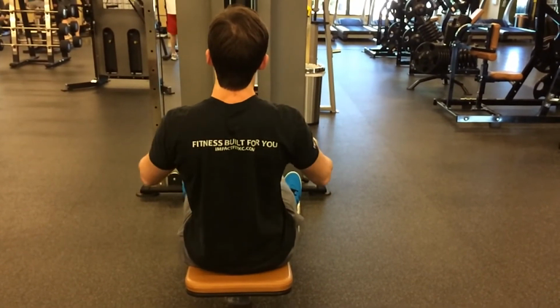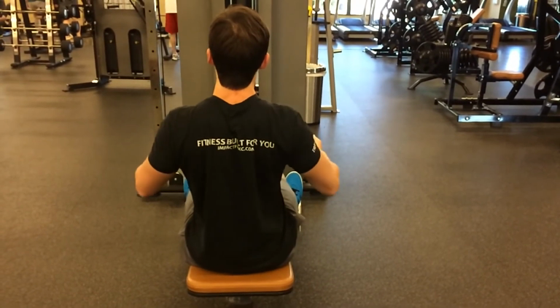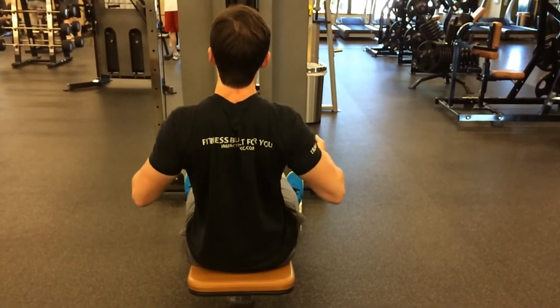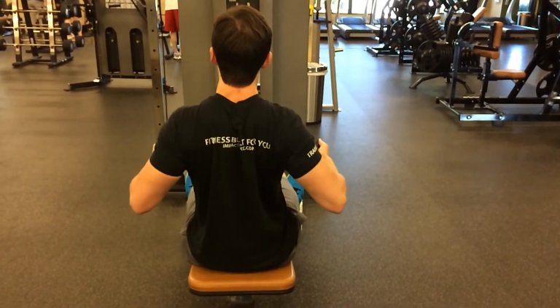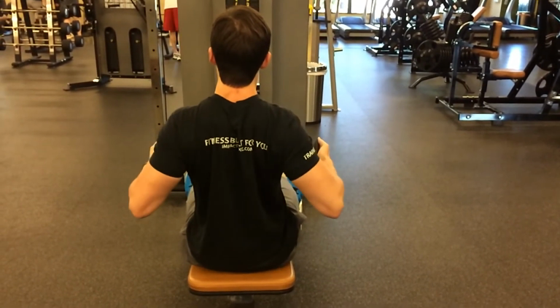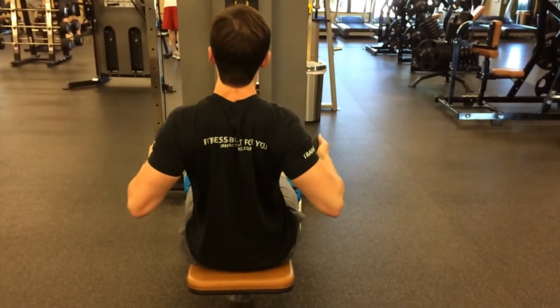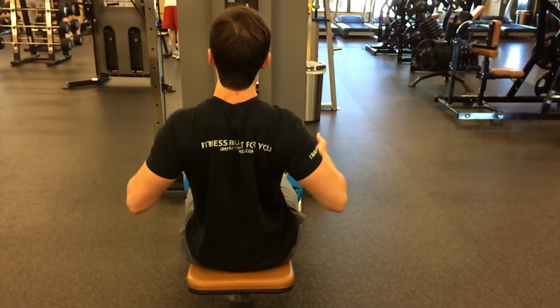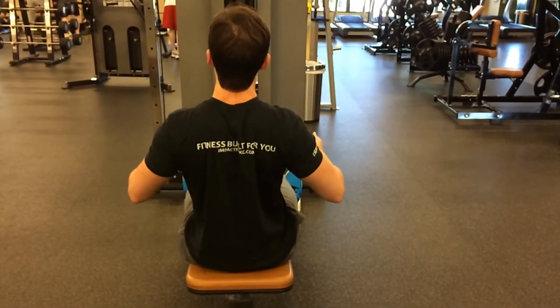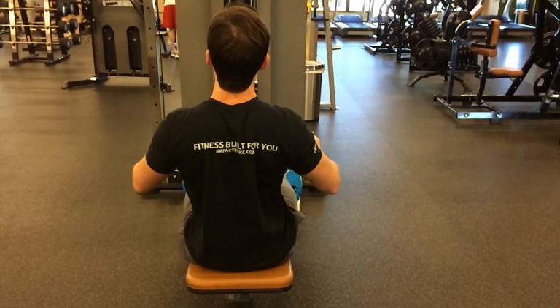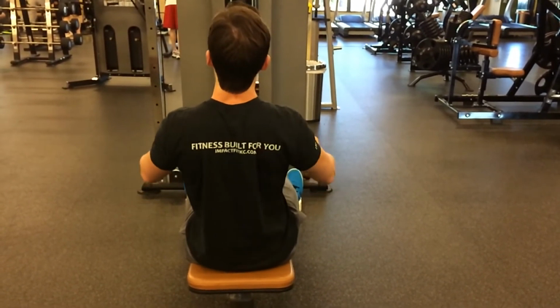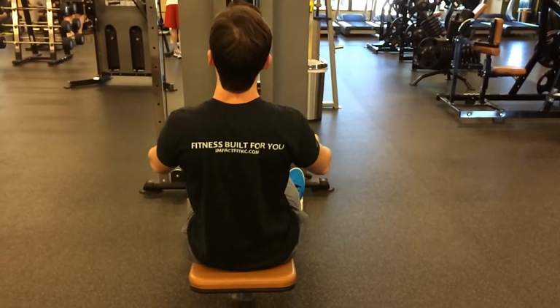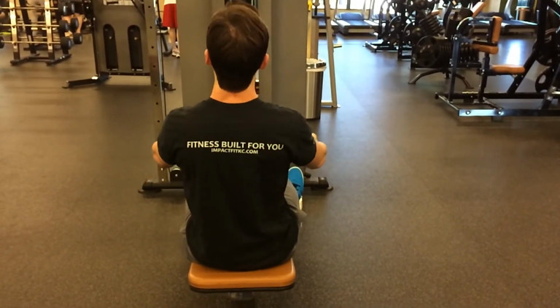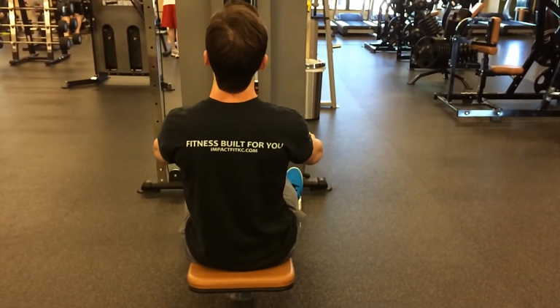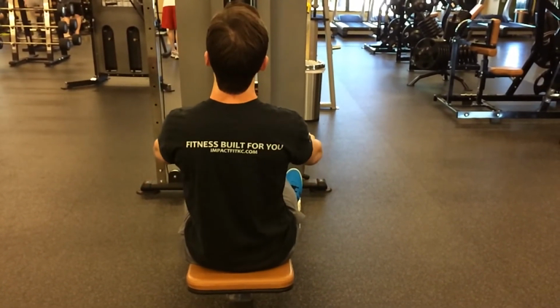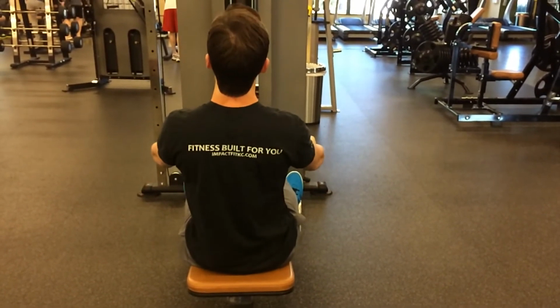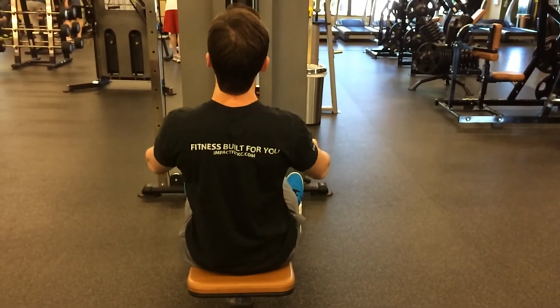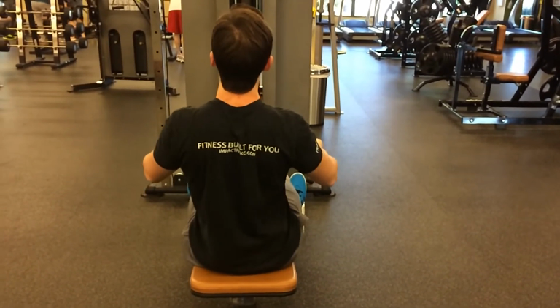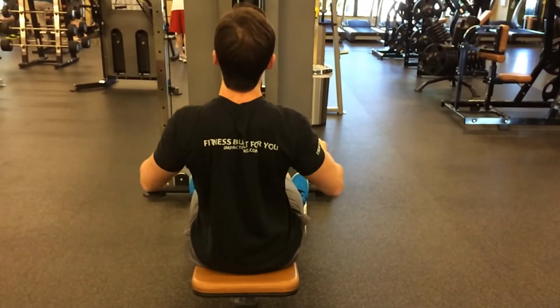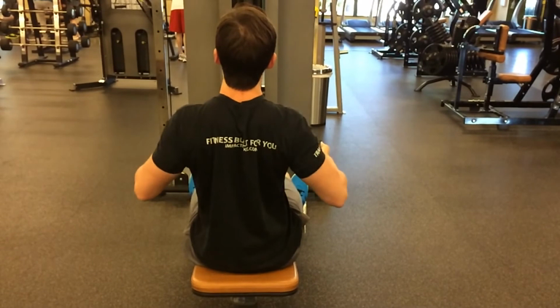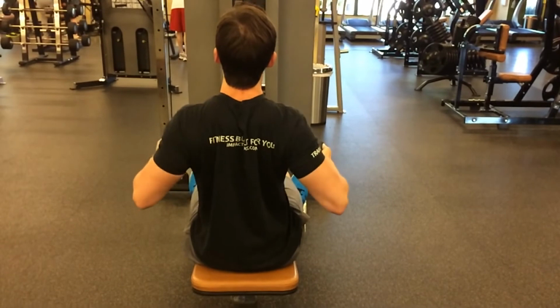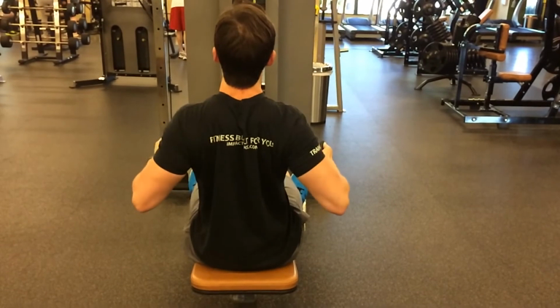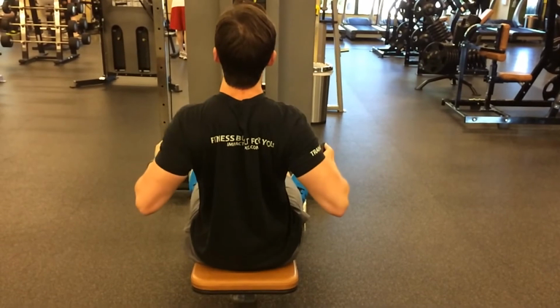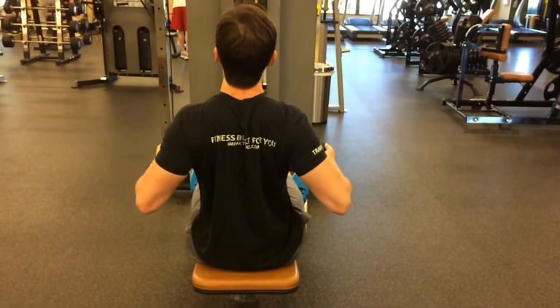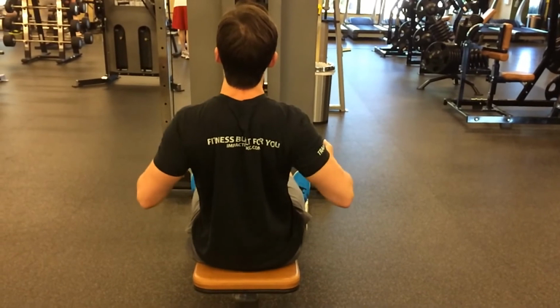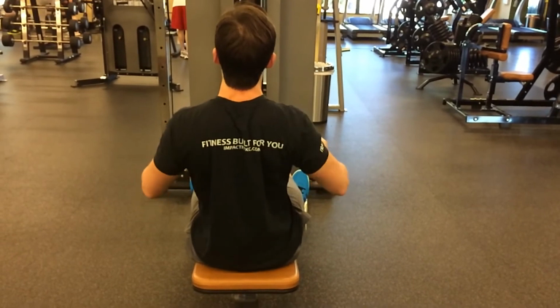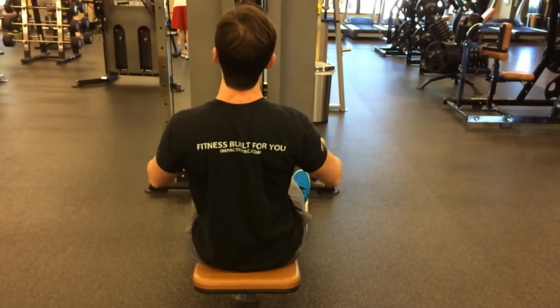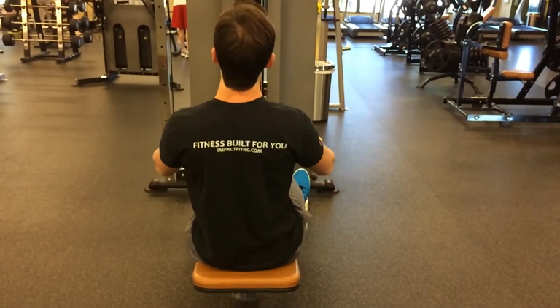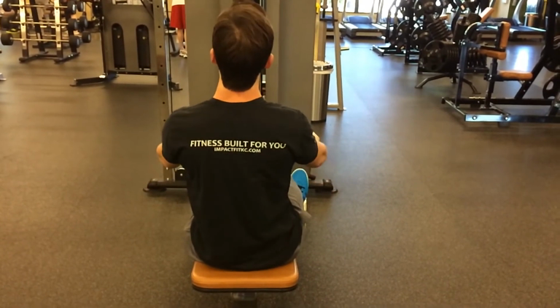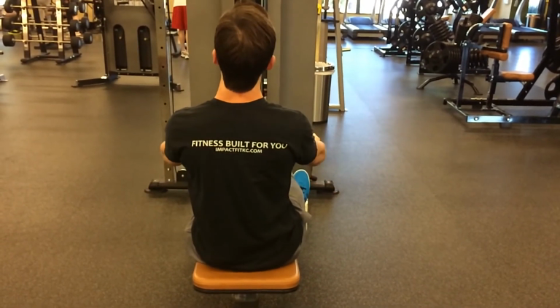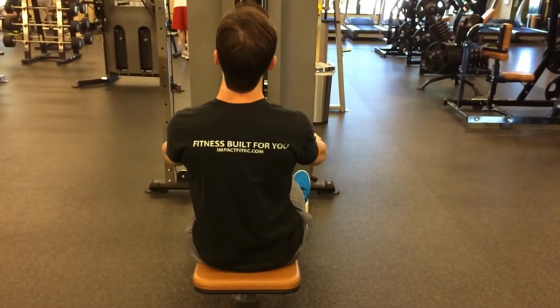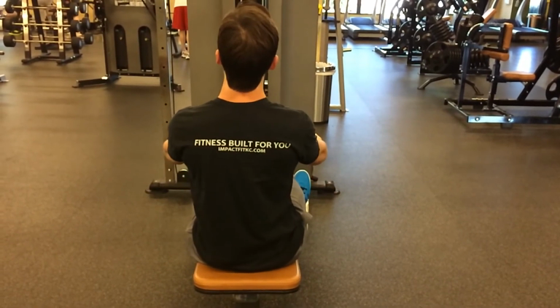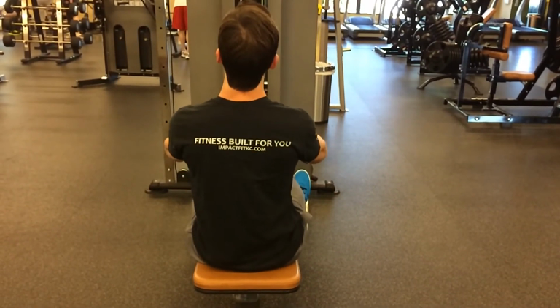Thank you for watching the Impact Fitness training video series. Impact Gyms — fitness built for you.